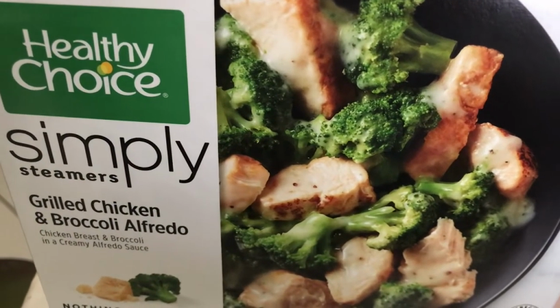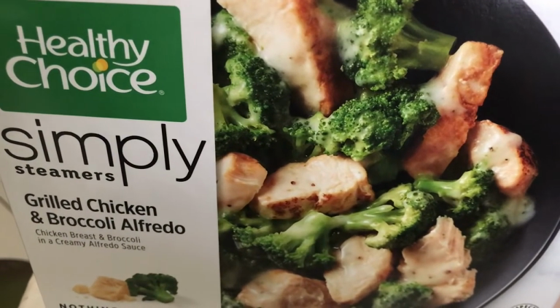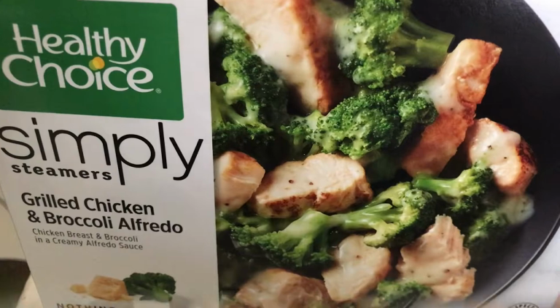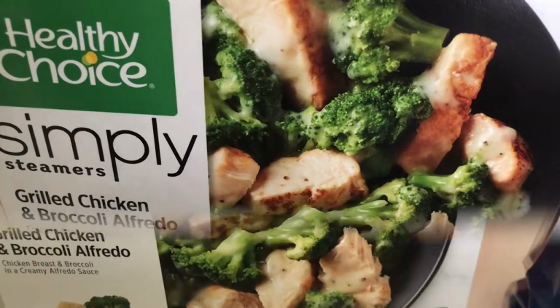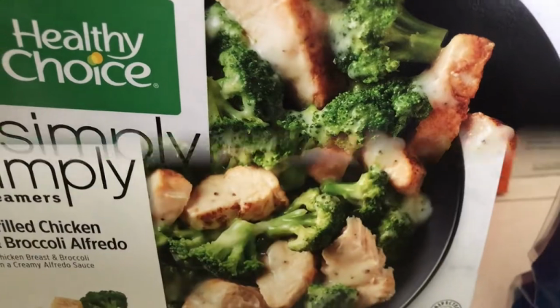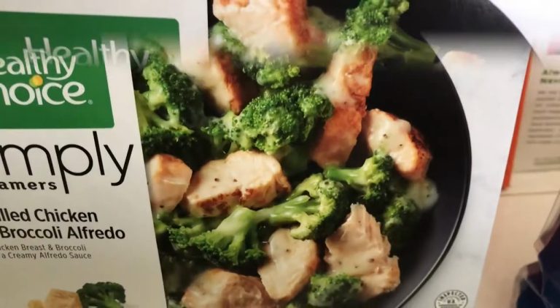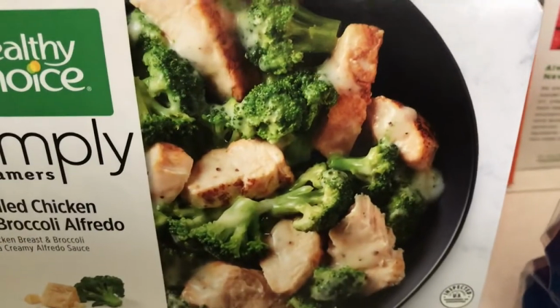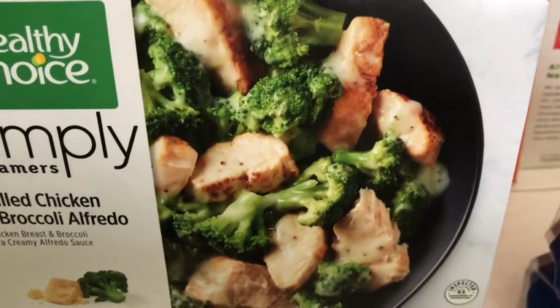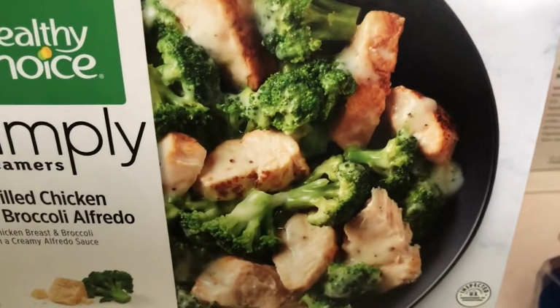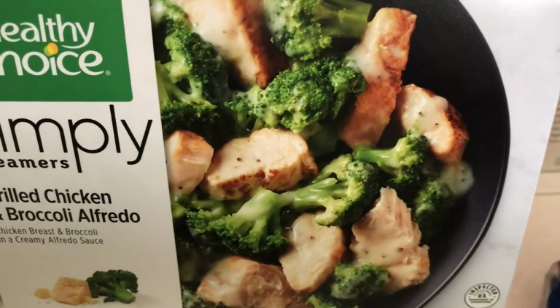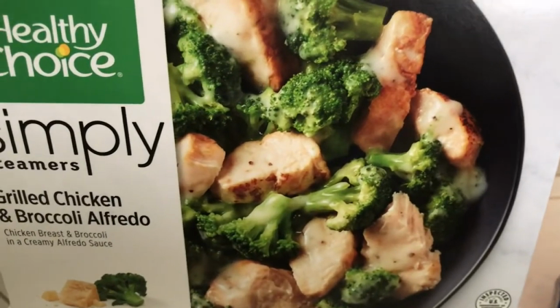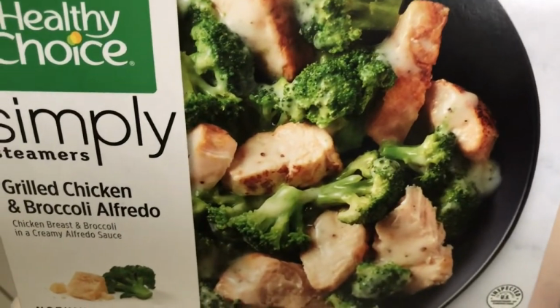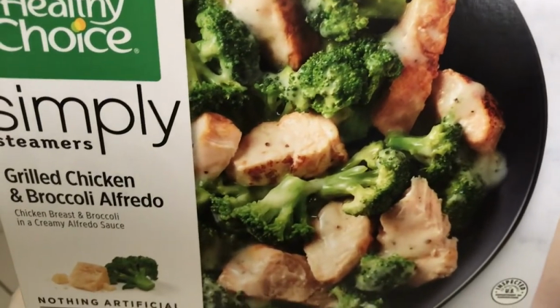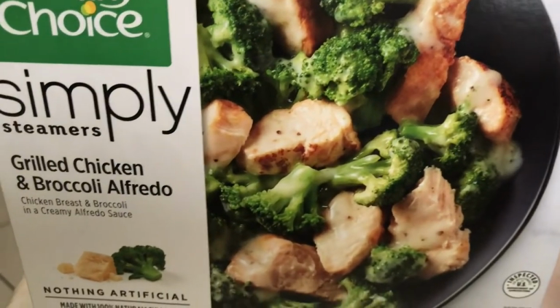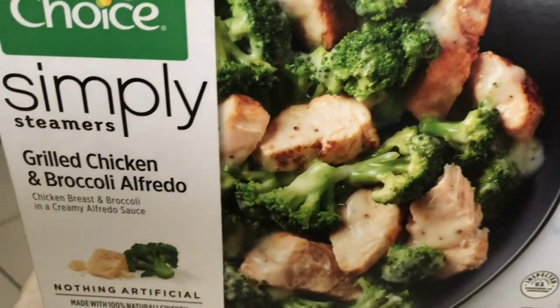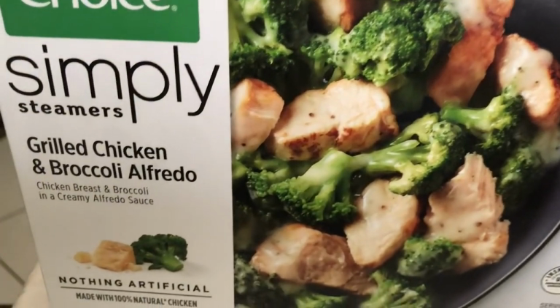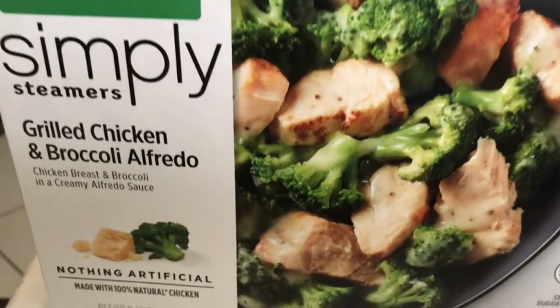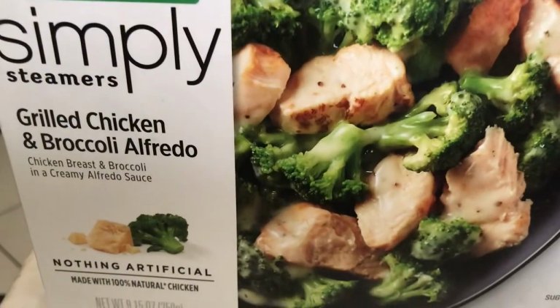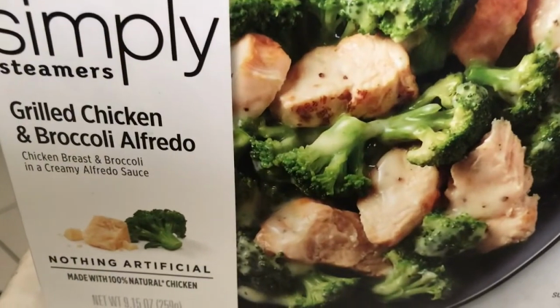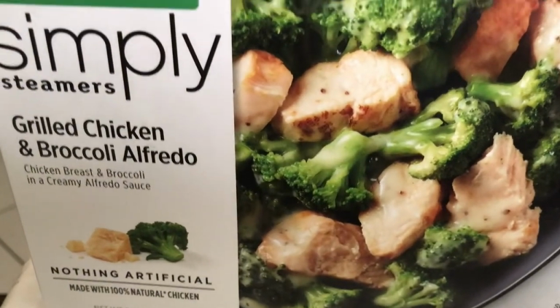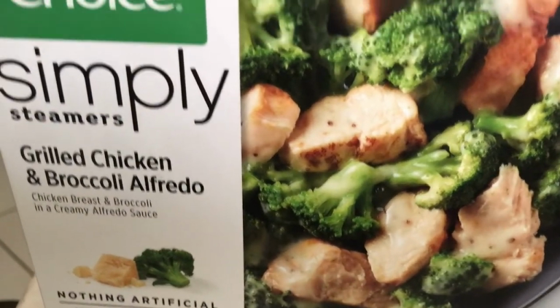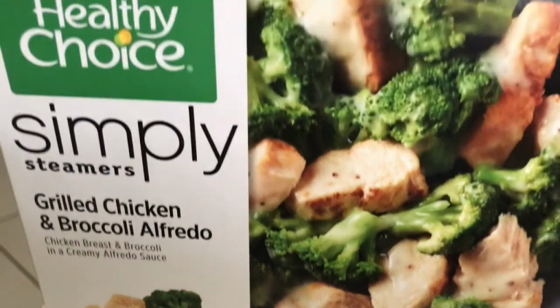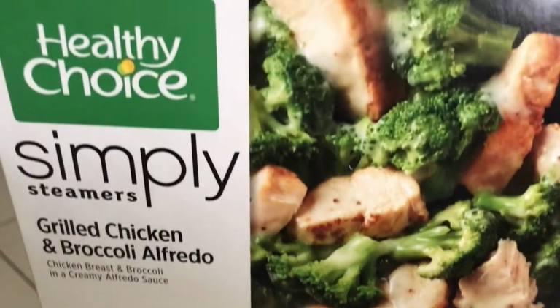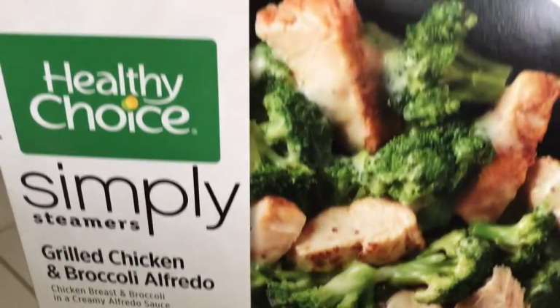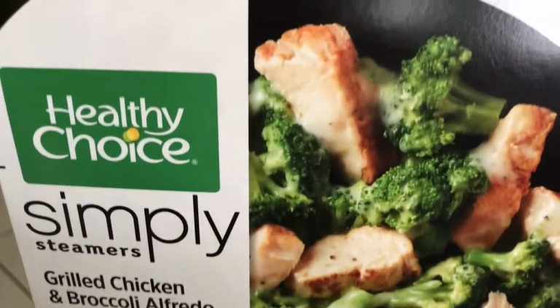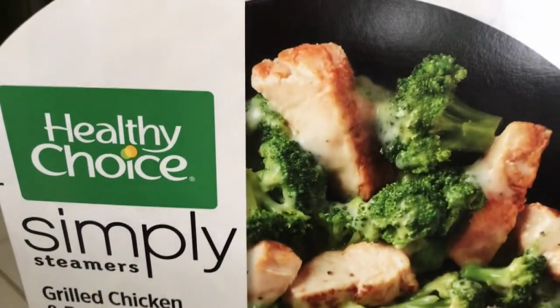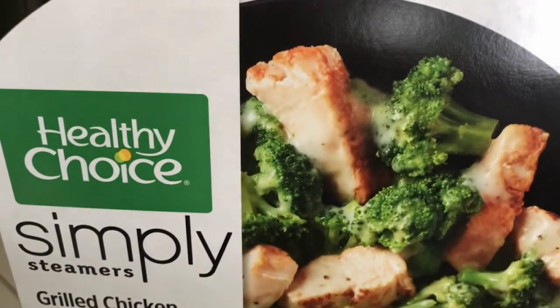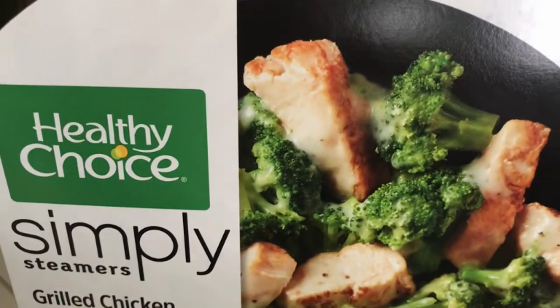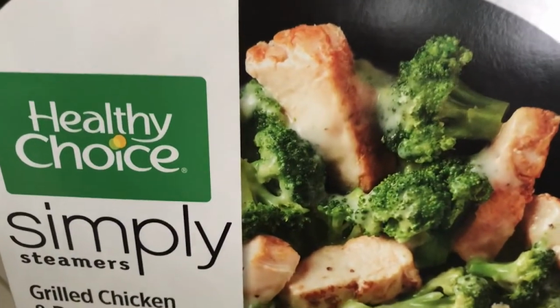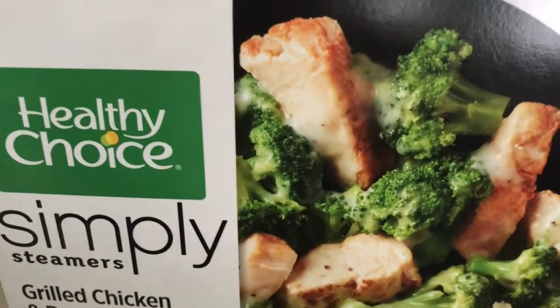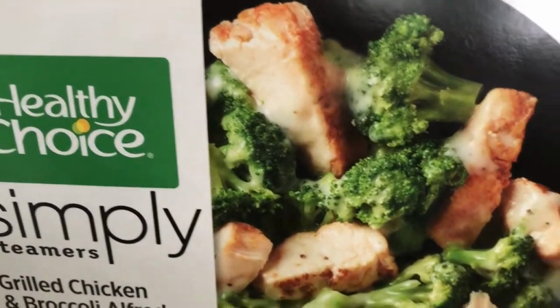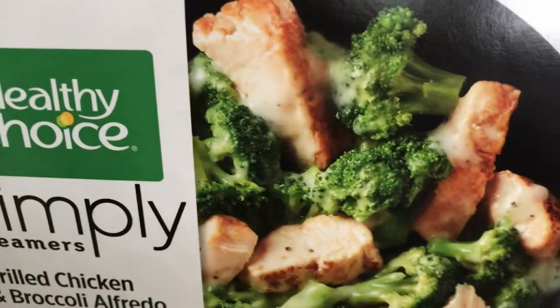I've also got this Healthy Choice Simply Grilled Chicken and Broccoli Alfredo — this is so delicious, you guys. Yummy yummy, by Healthy Choice.